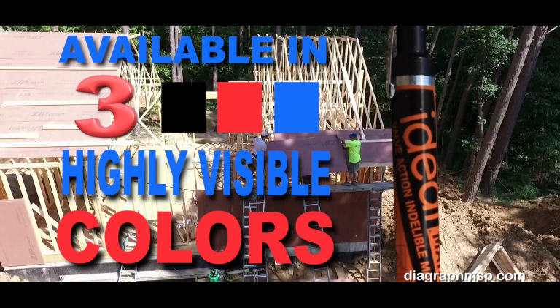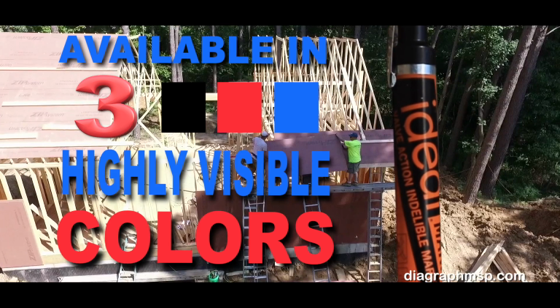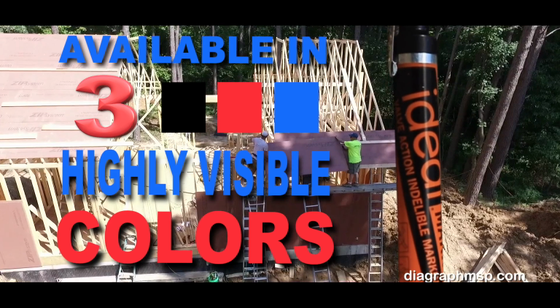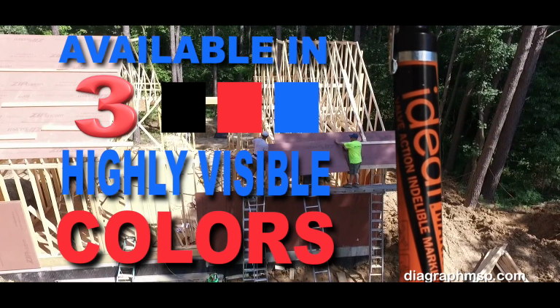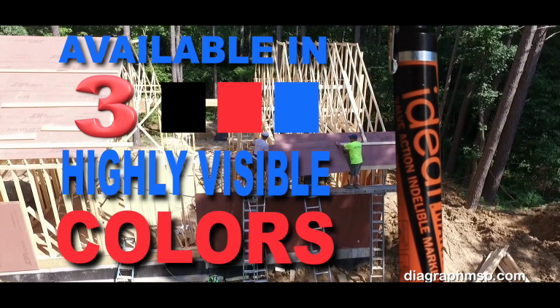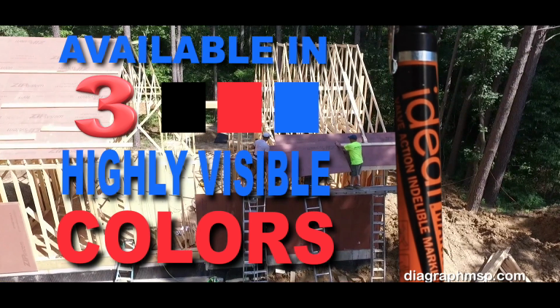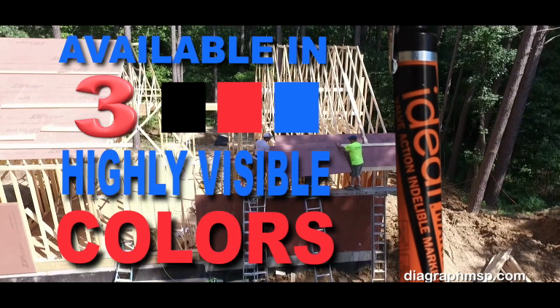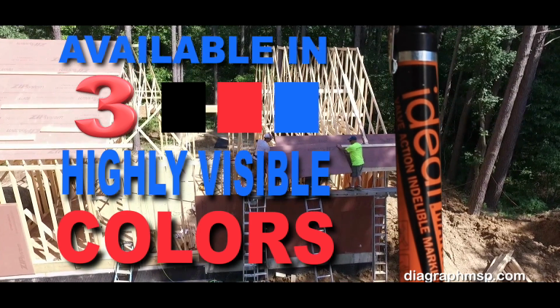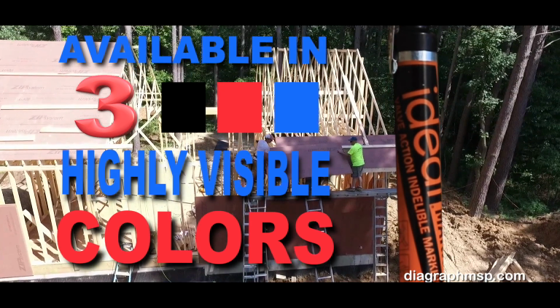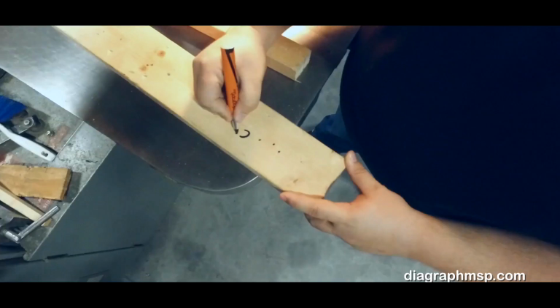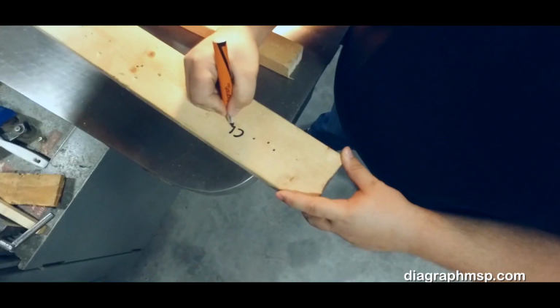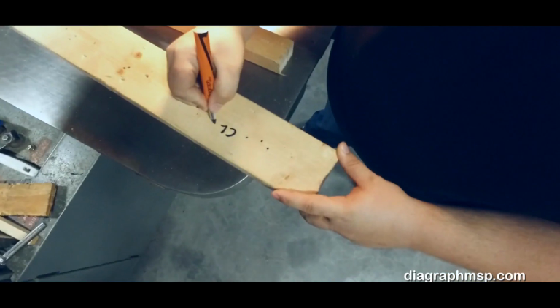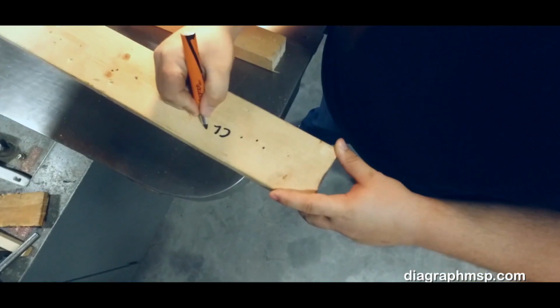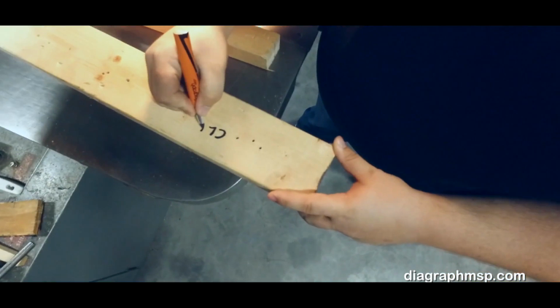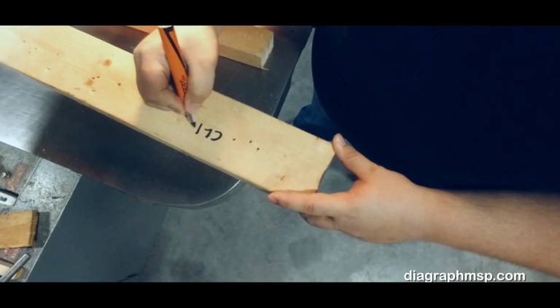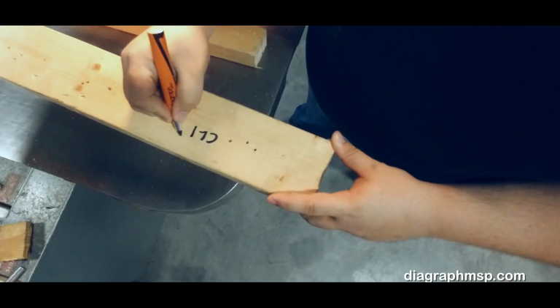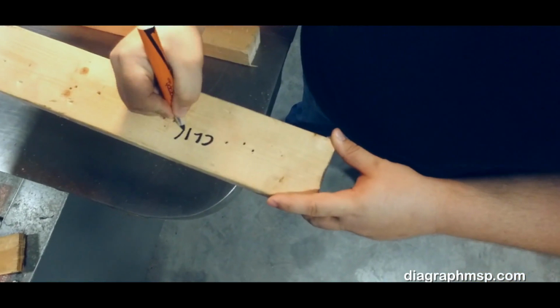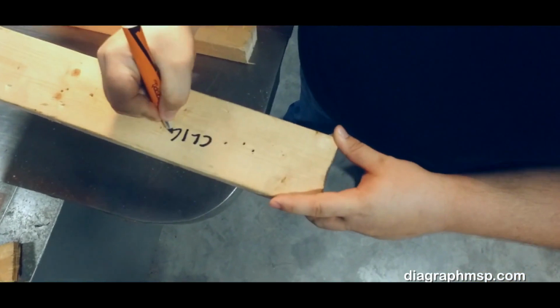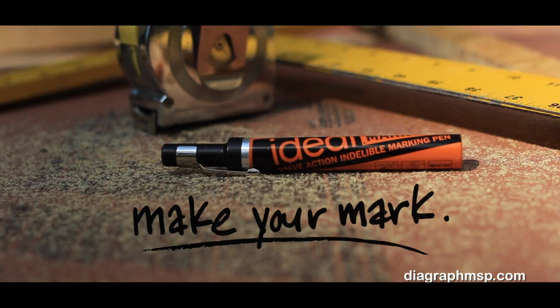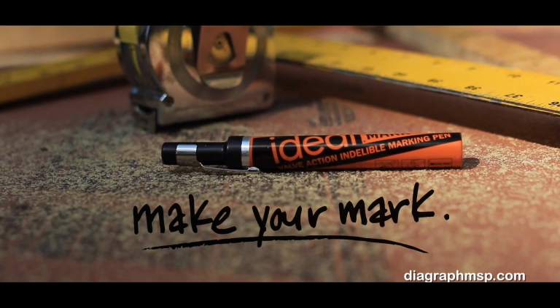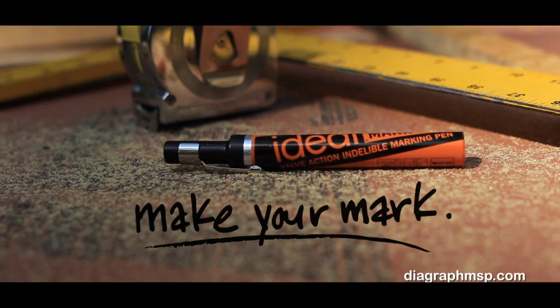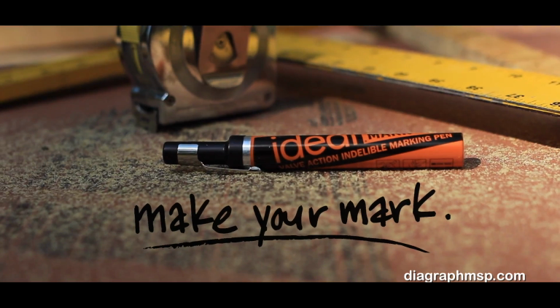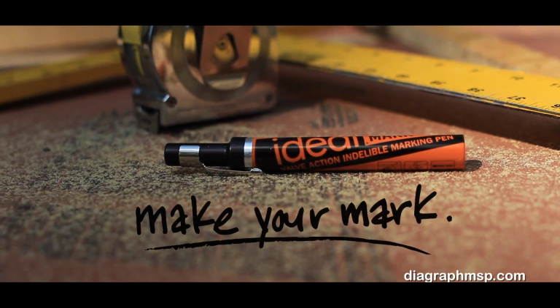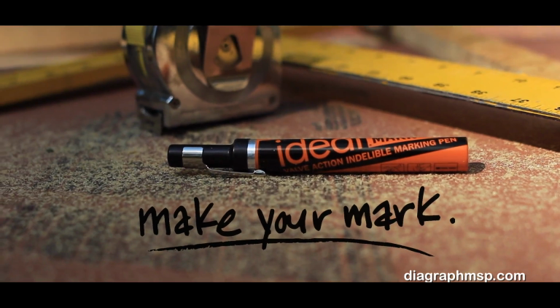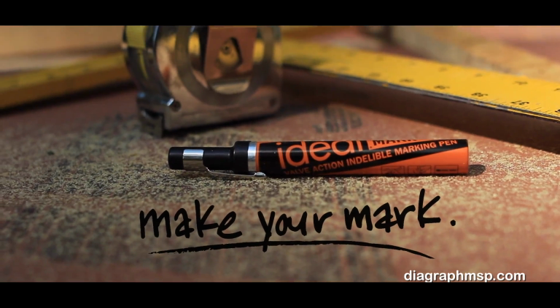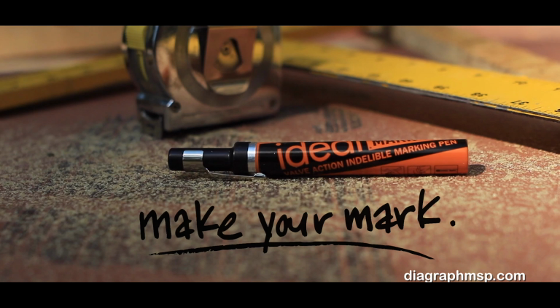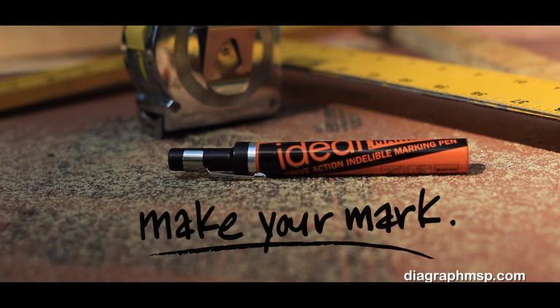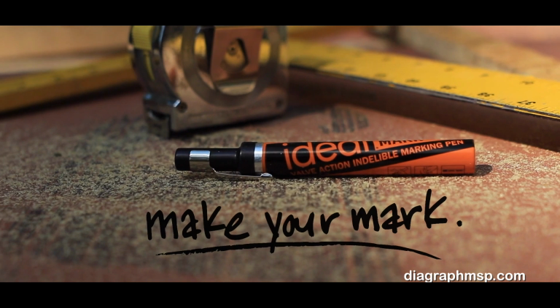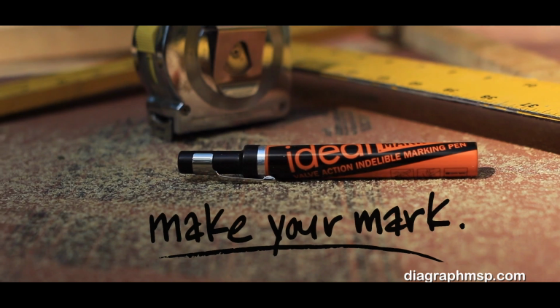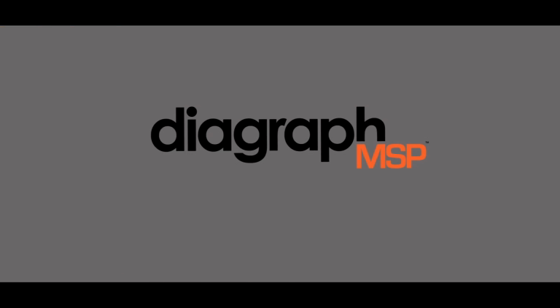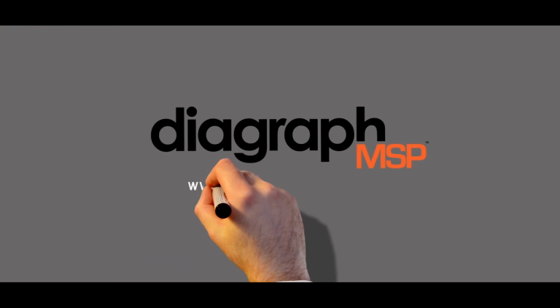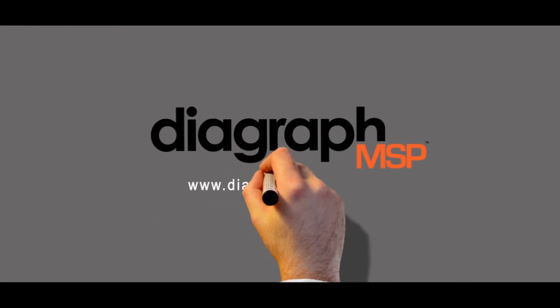So when precision counts, make your mark with the Ideal Mark by Diagraph.